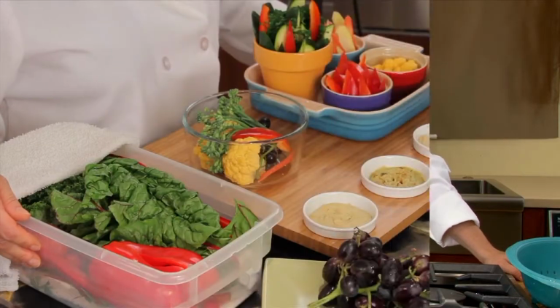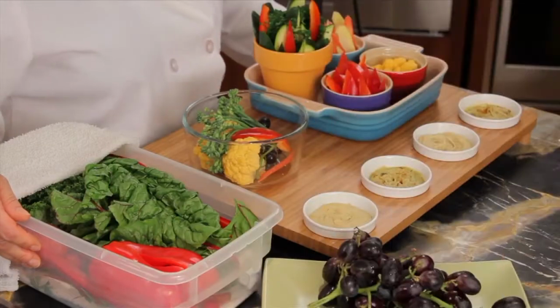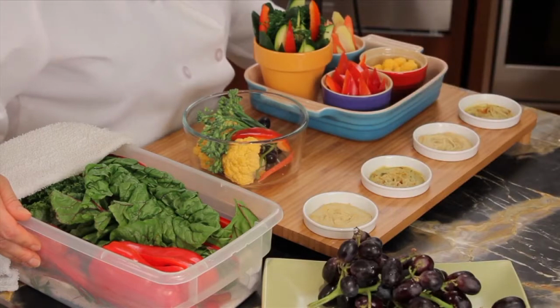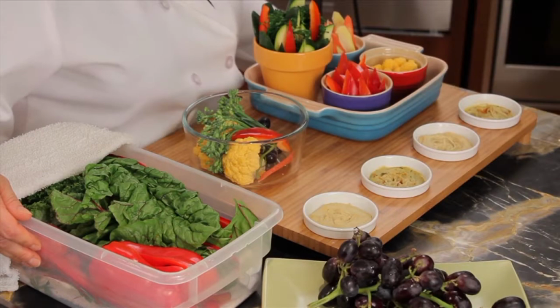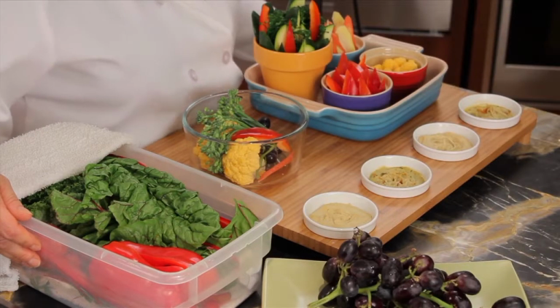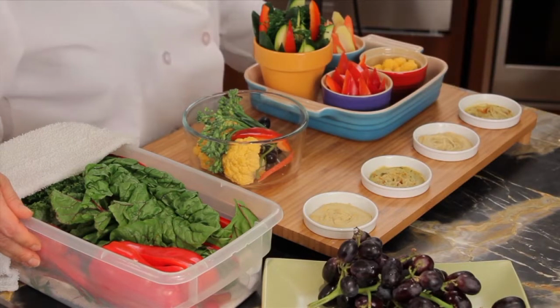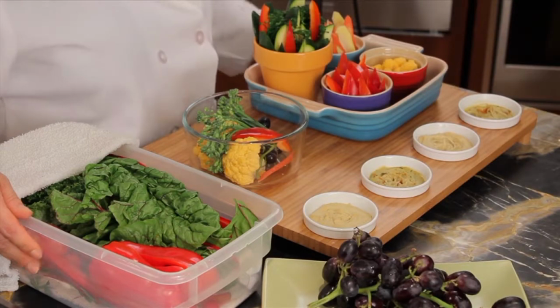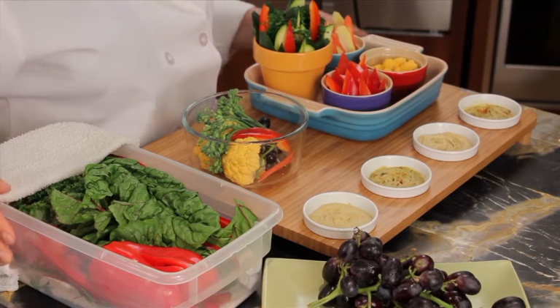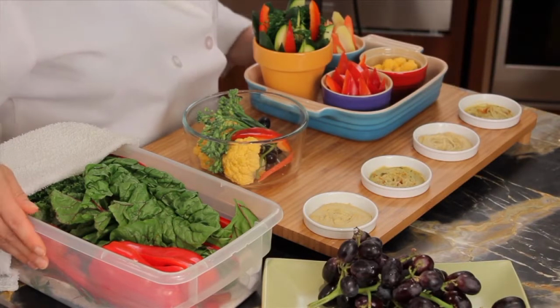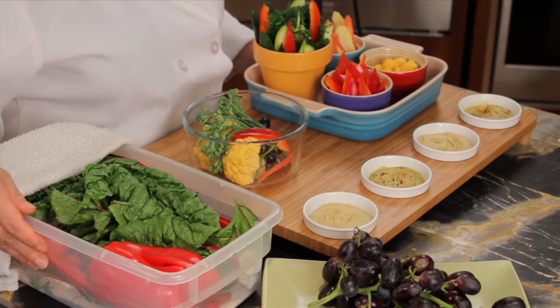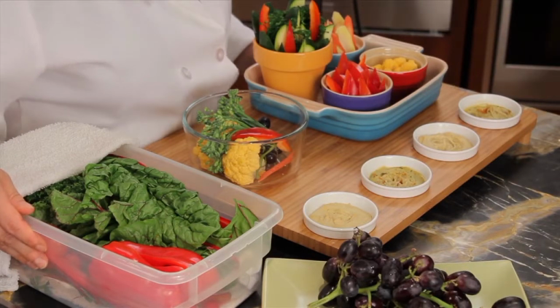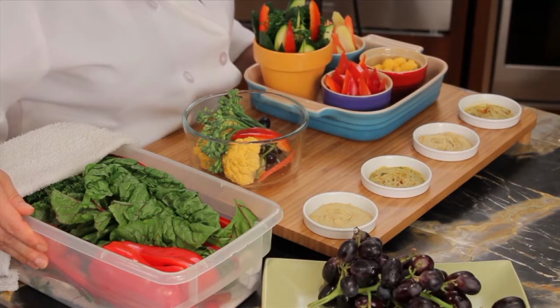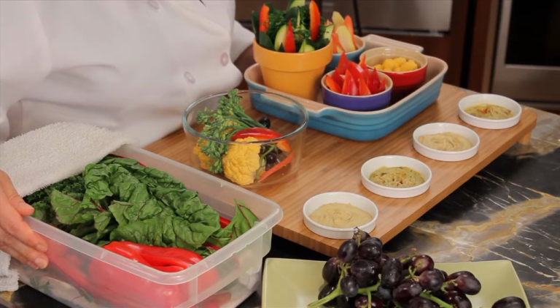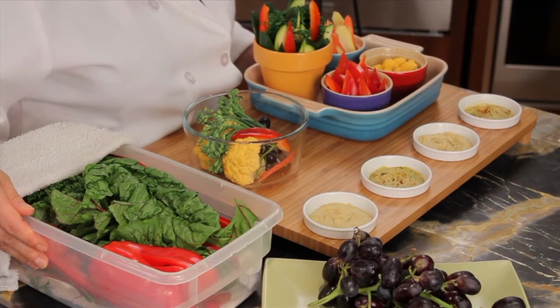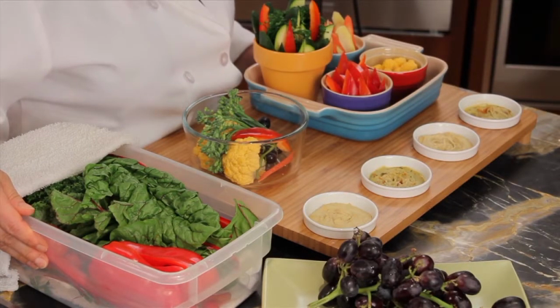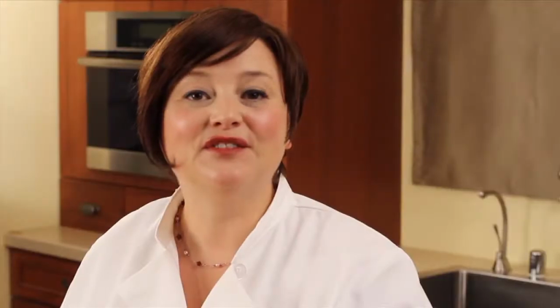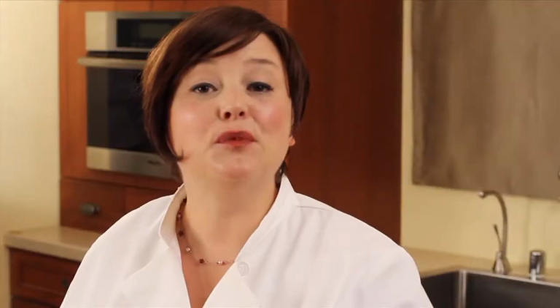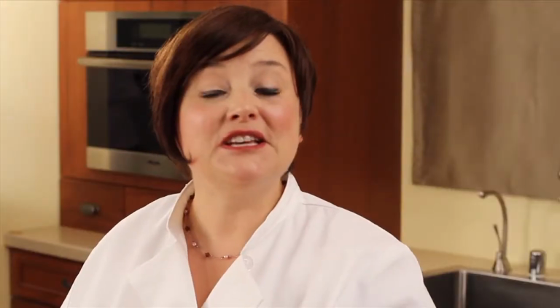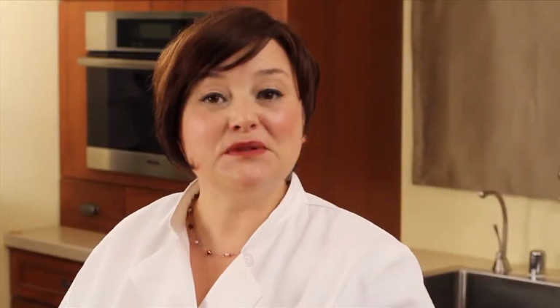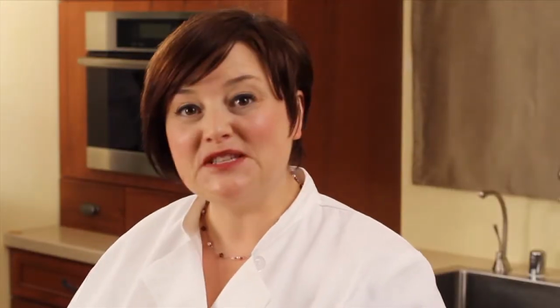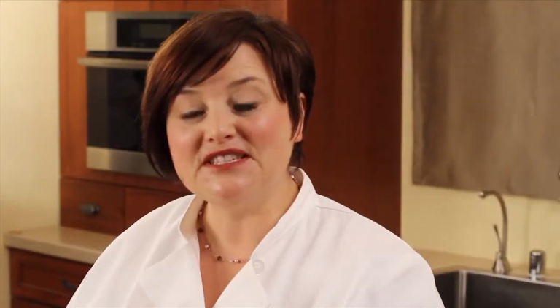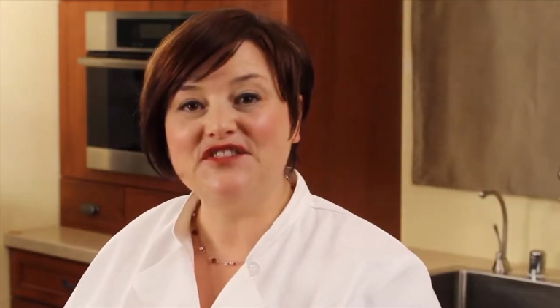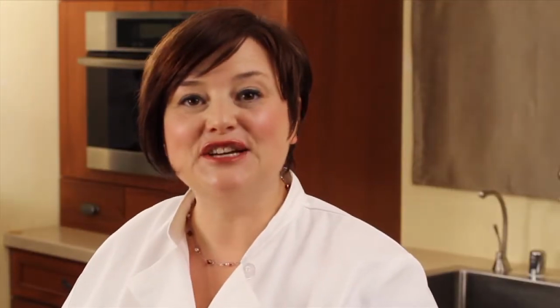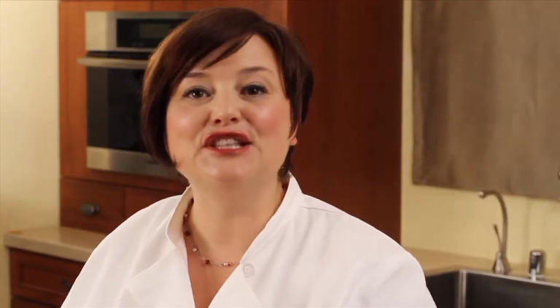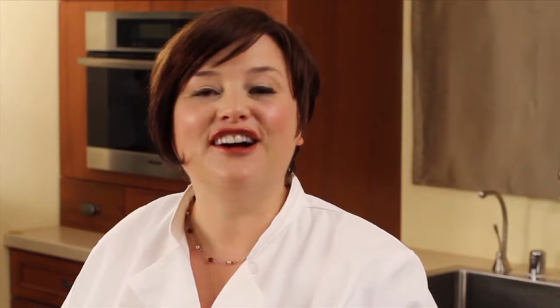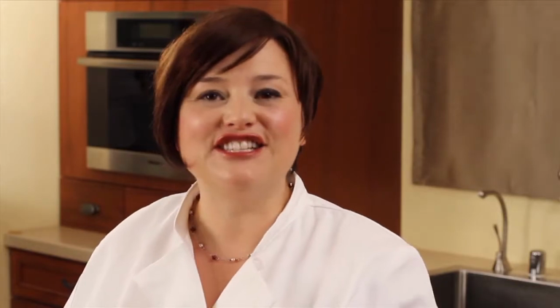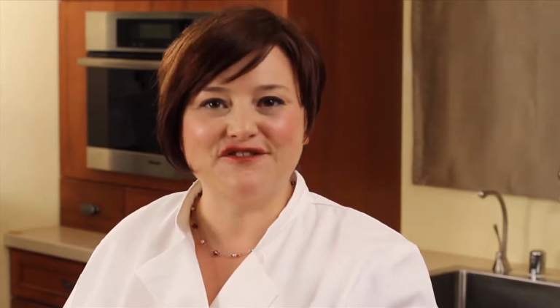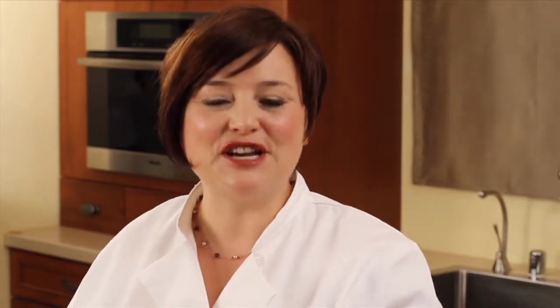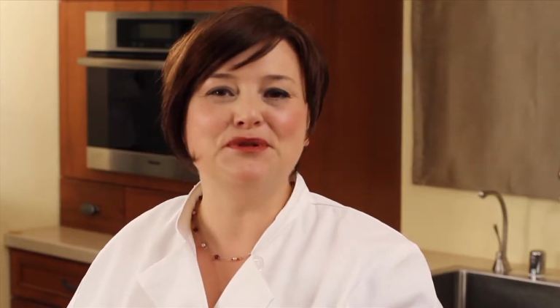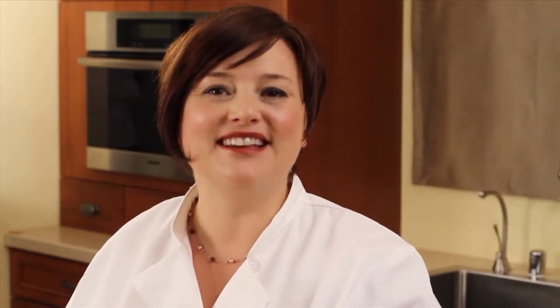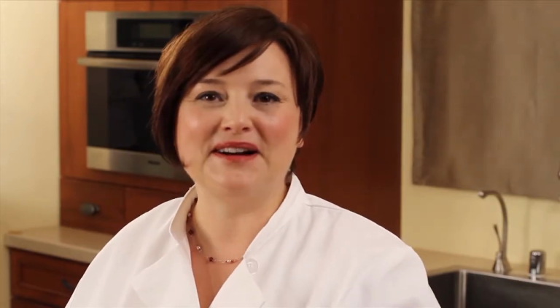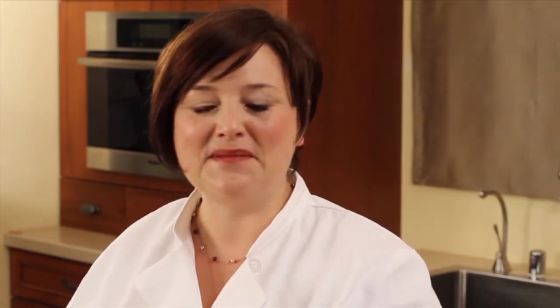So here you have plenty of fruits and vegetables for snacking and cooking. For more tips, recipes, and videos, log on to ChefRochelleBoucher.com.